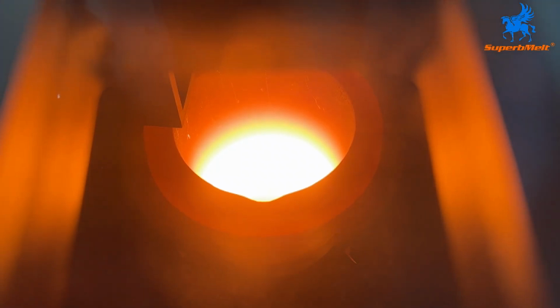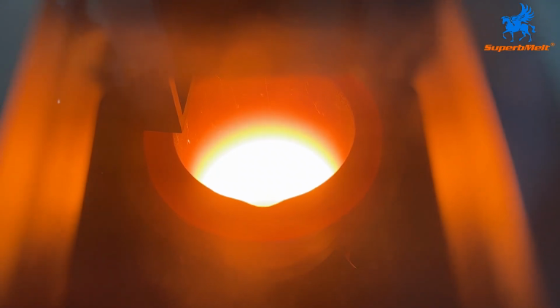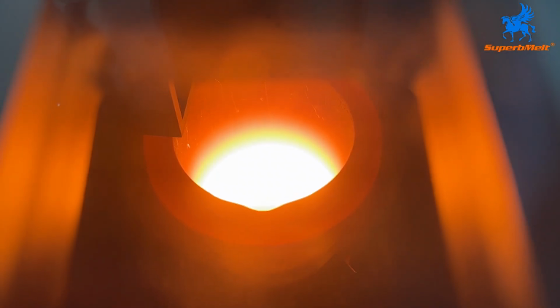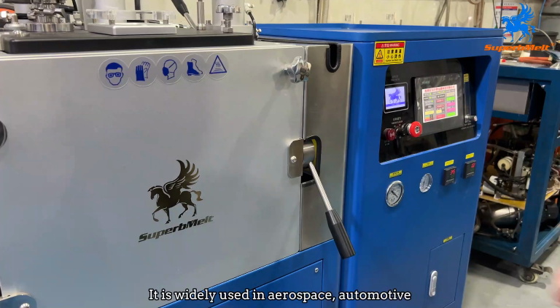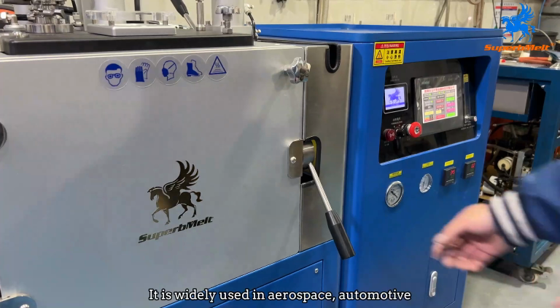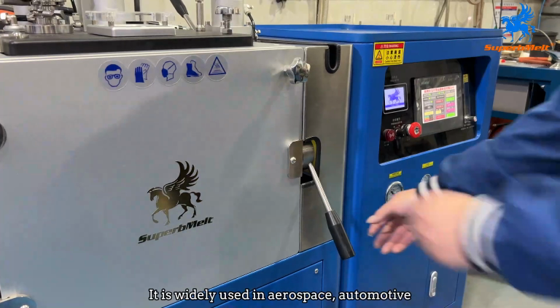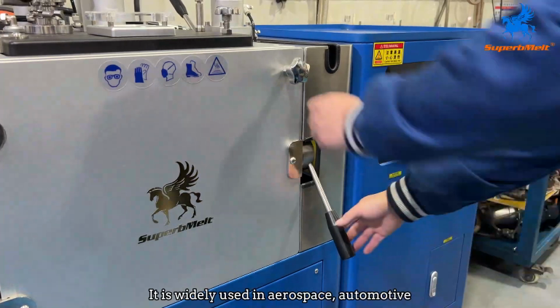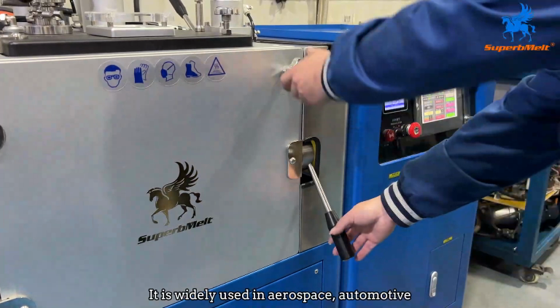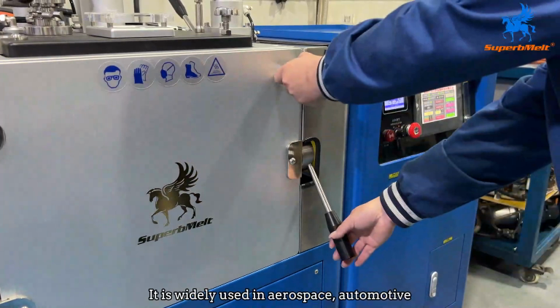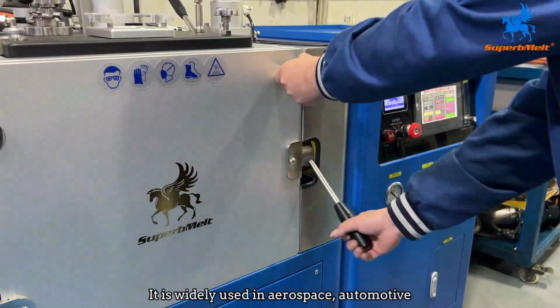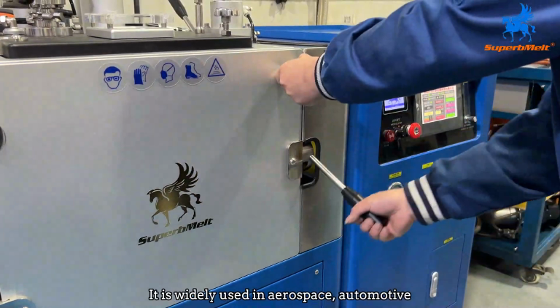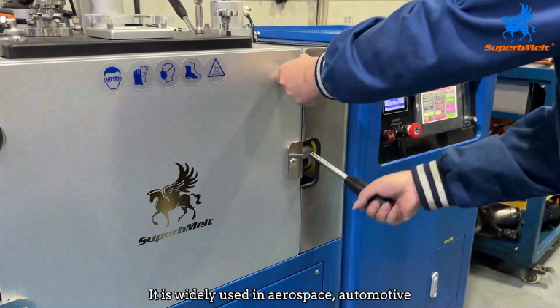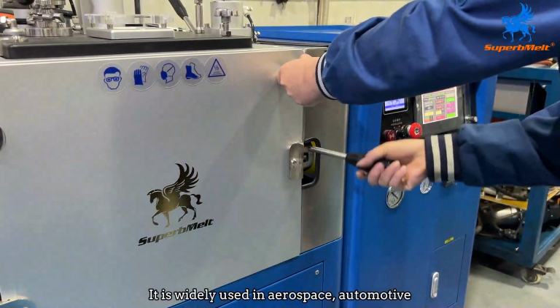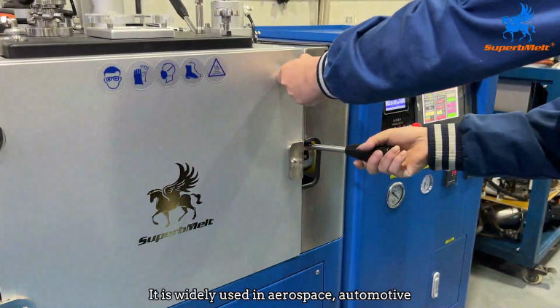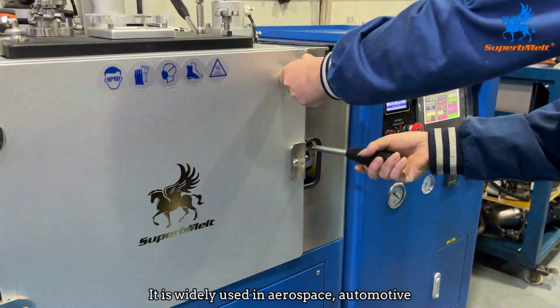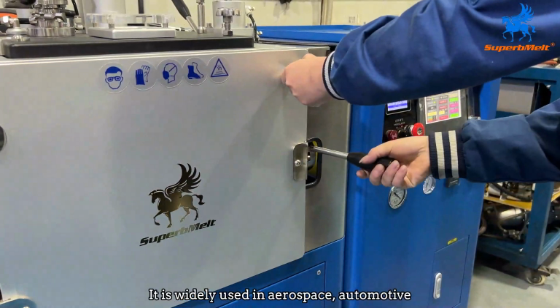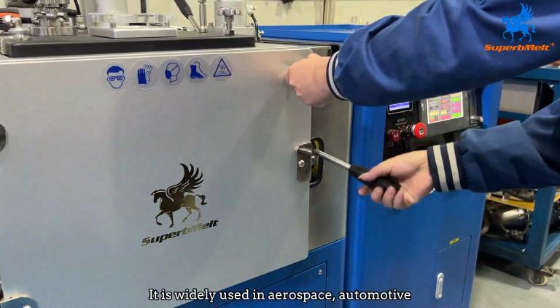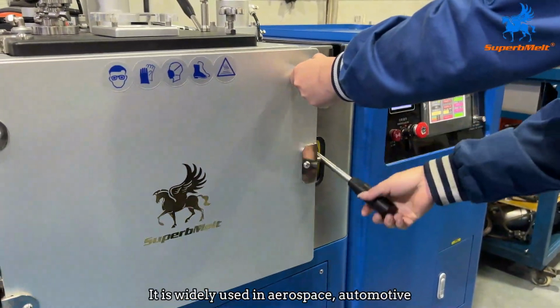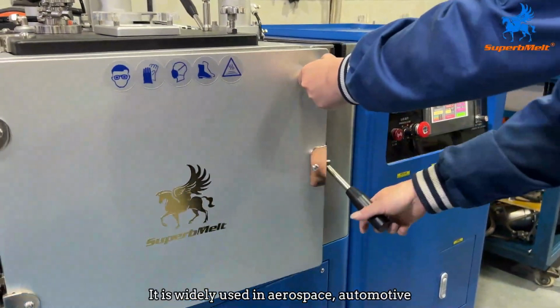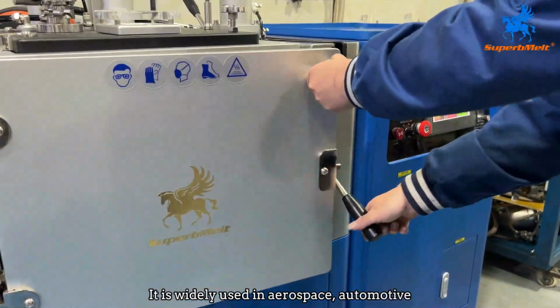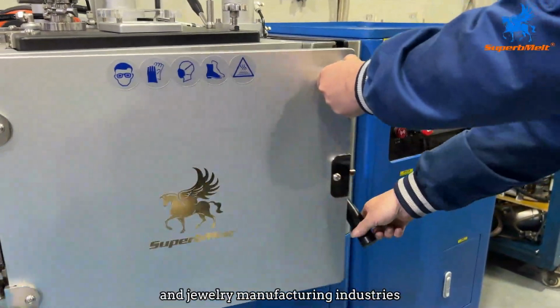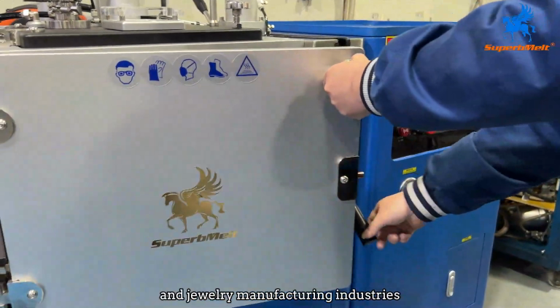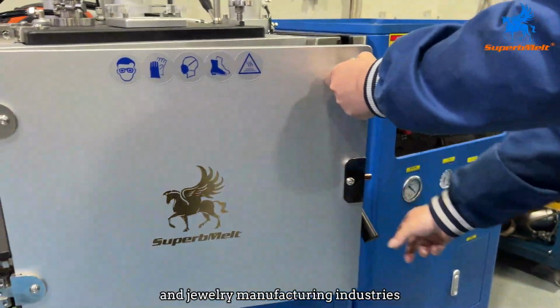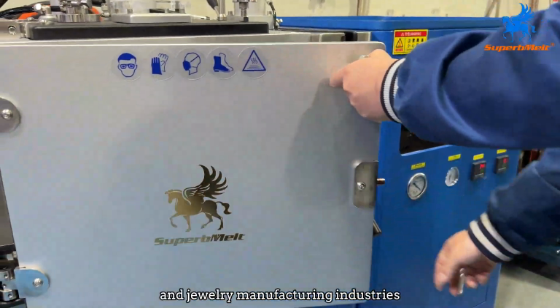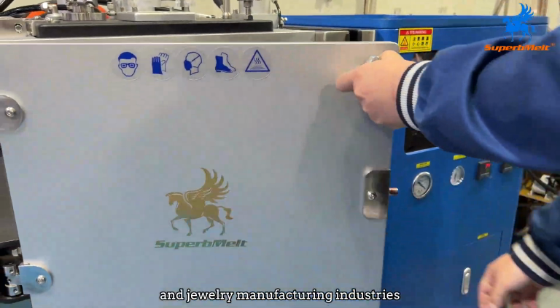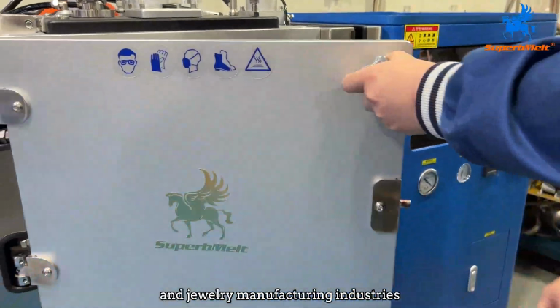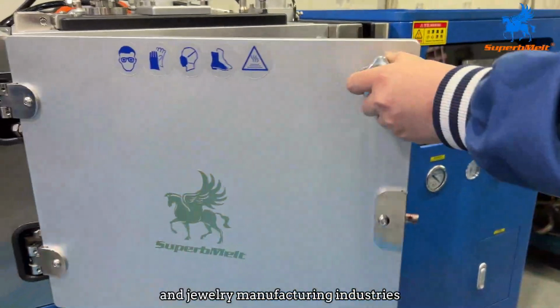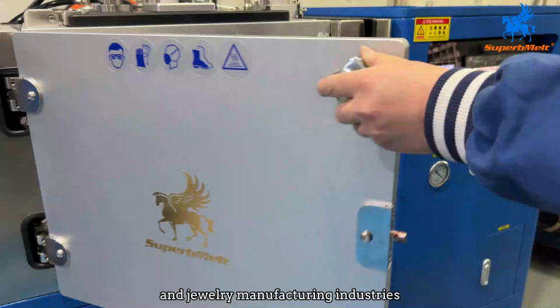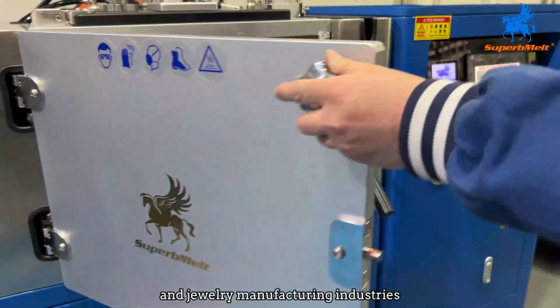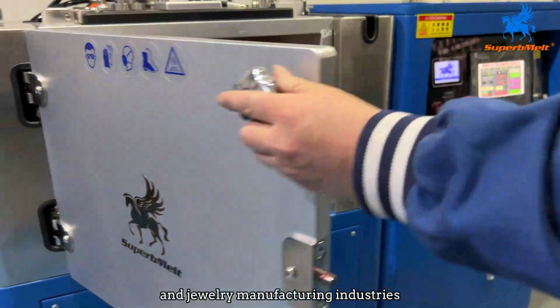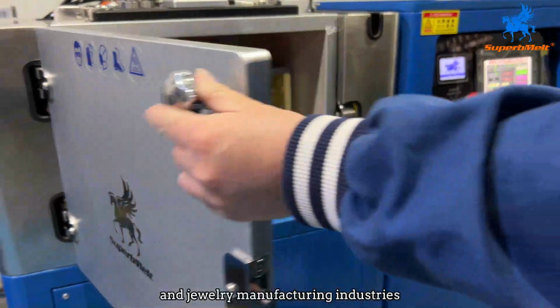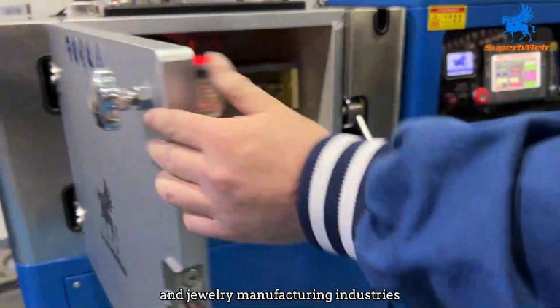It is widely used in aerospace, automotive, and jewelry manufacturing industries.